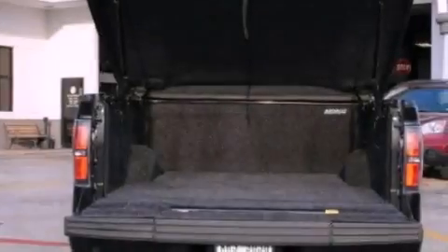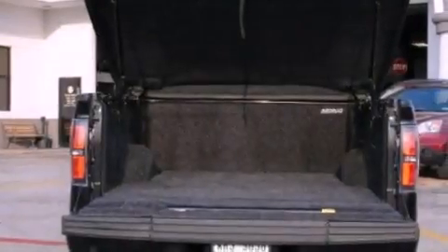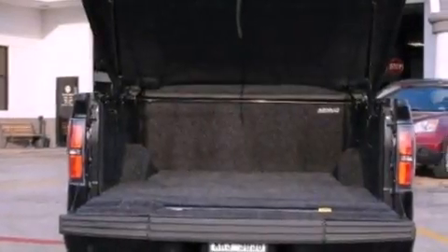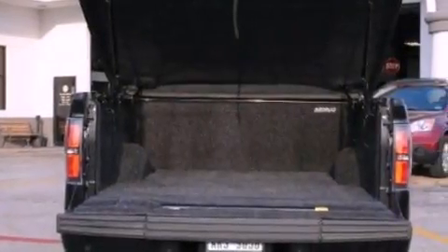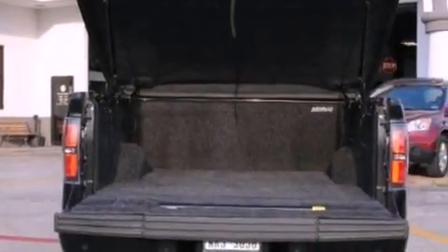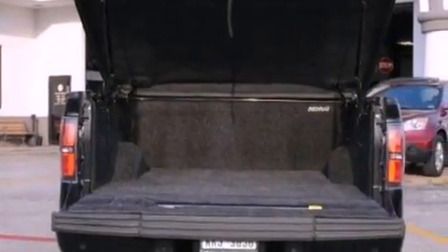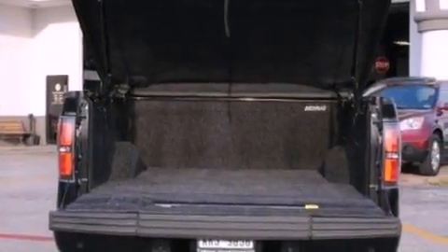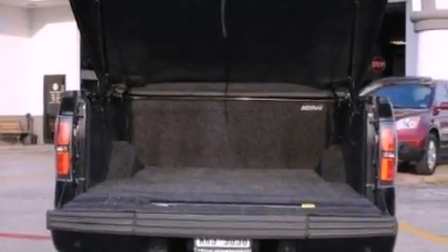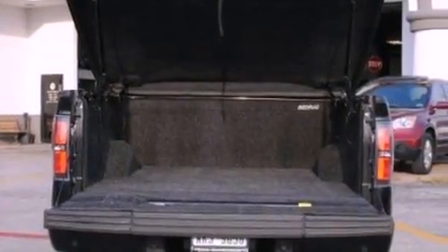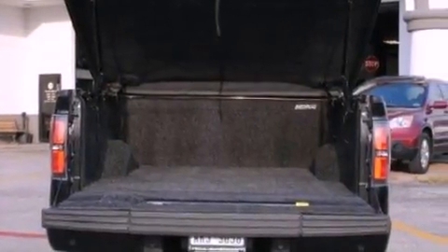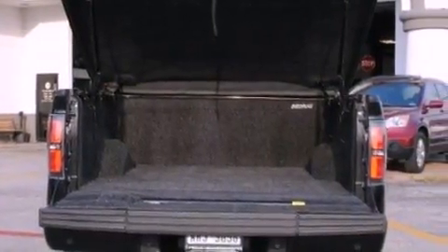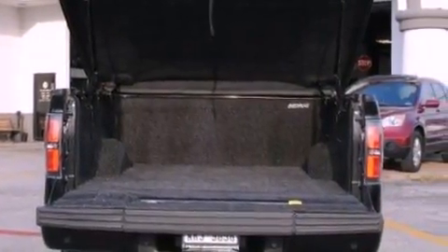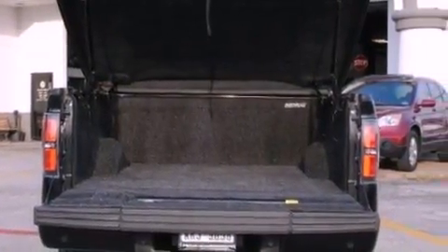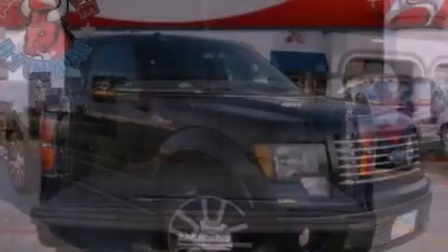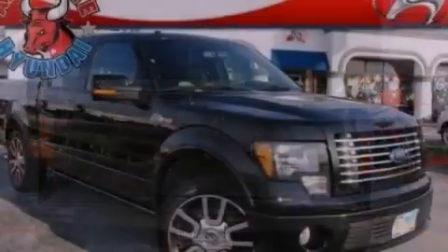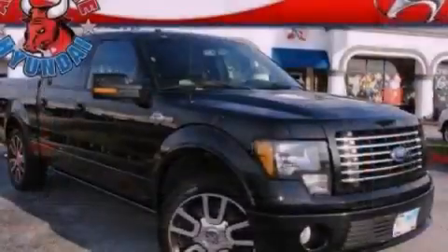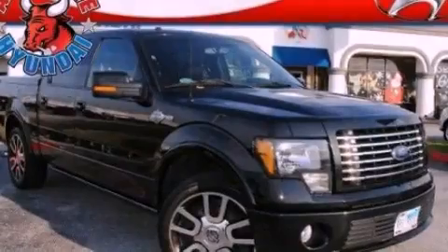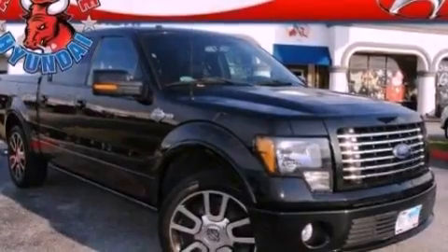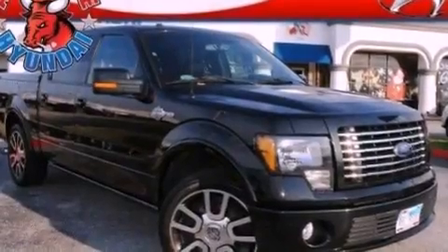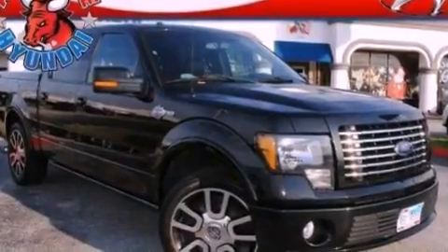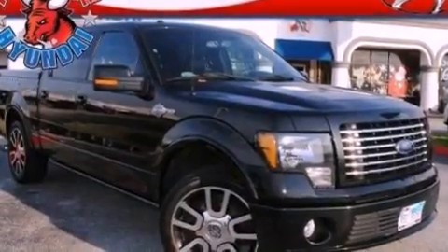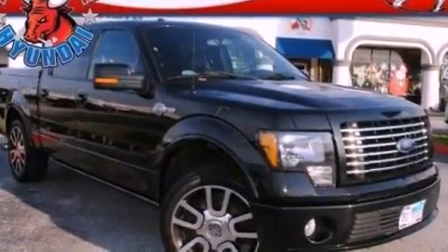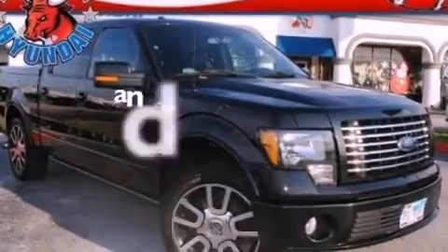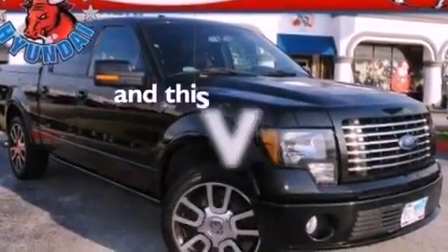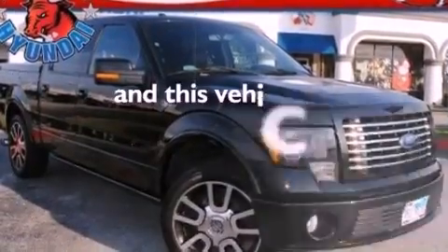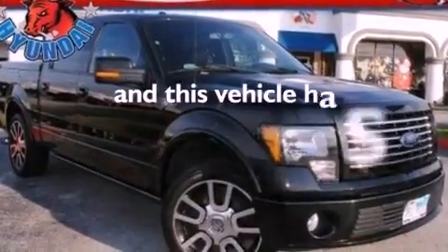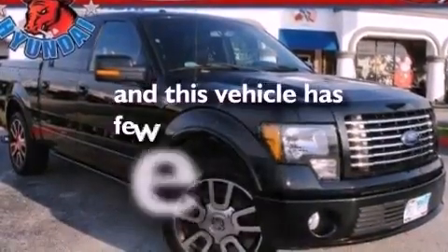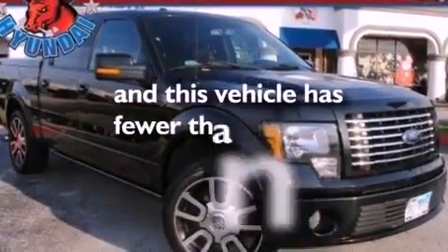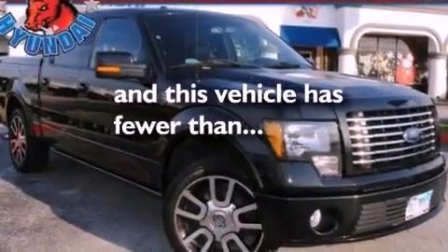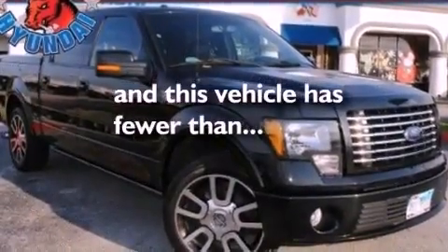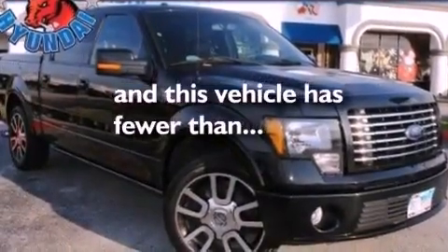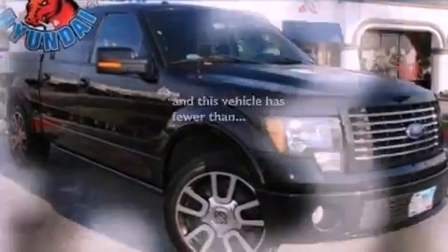Running boards, rear curtain airbags, heated side view mirrors, and this vehicle has less than 25,000 miles.